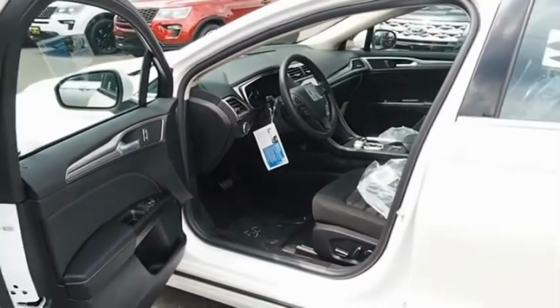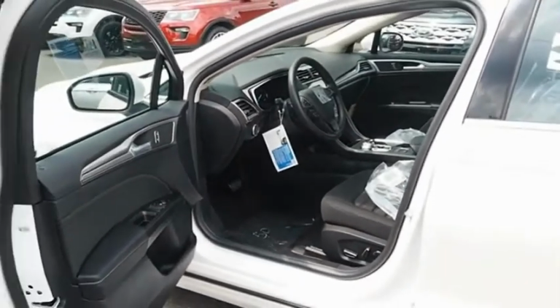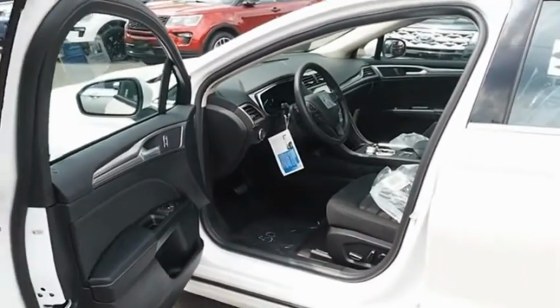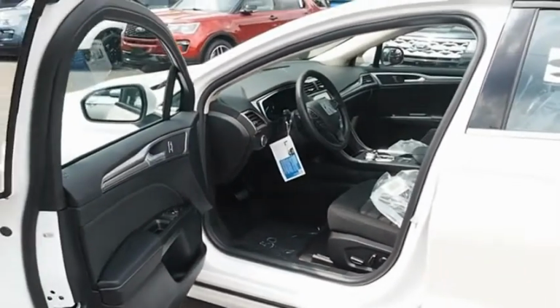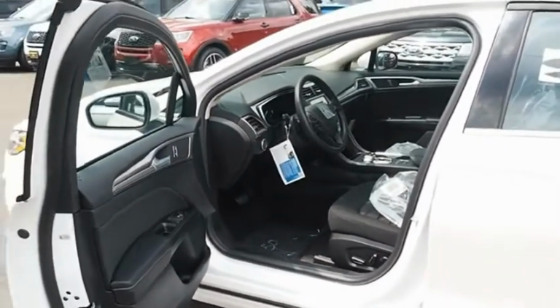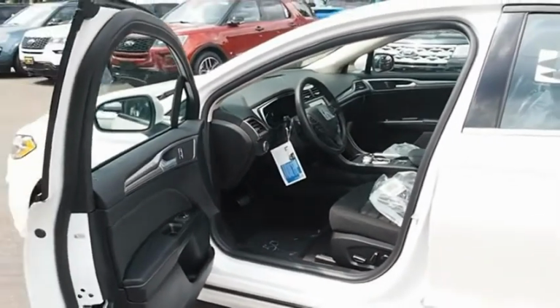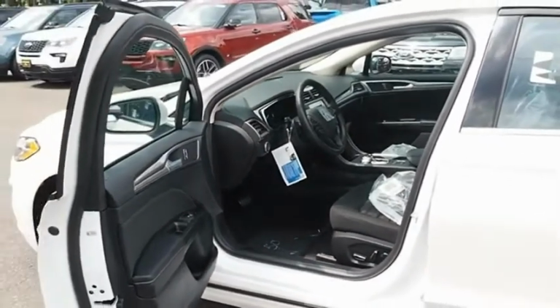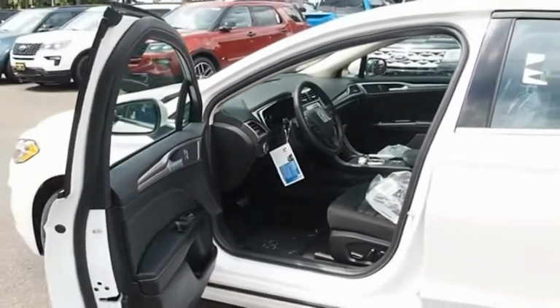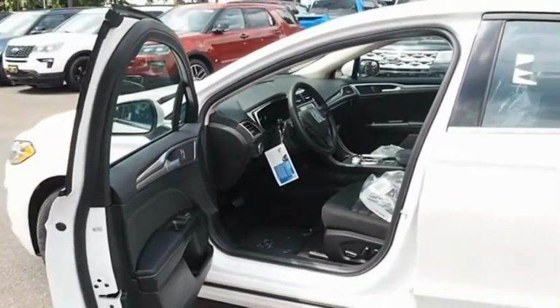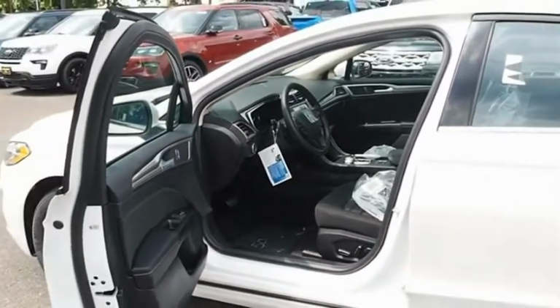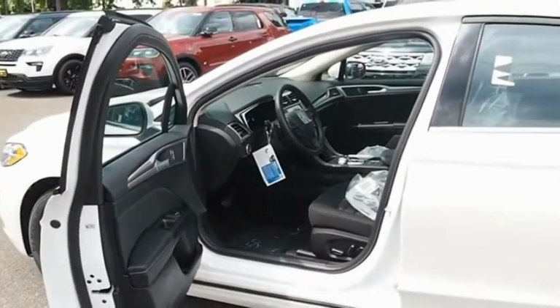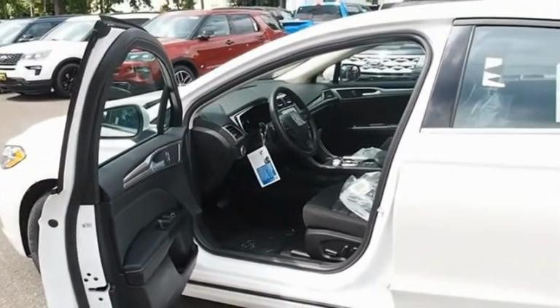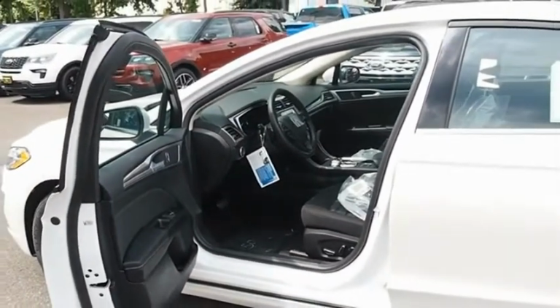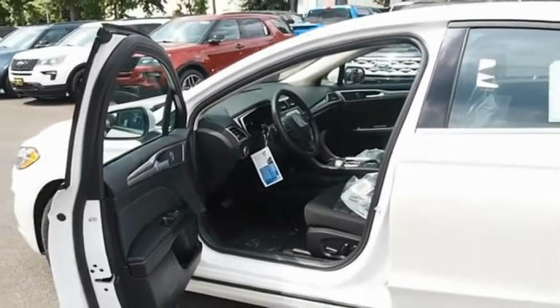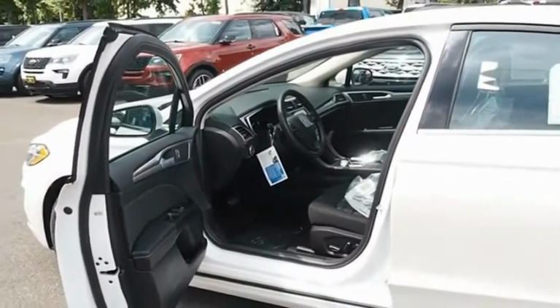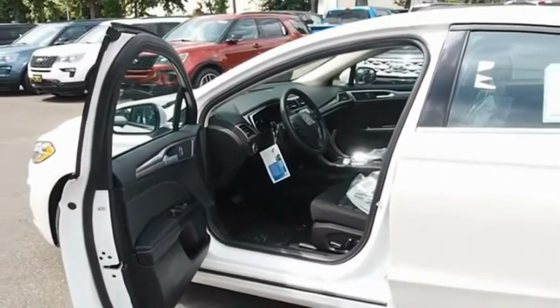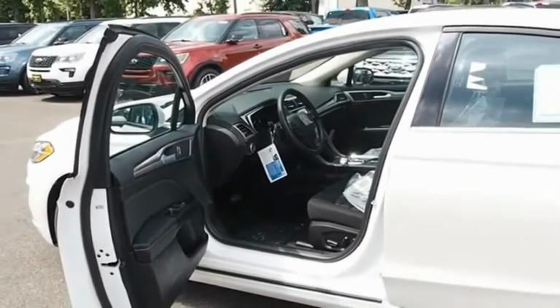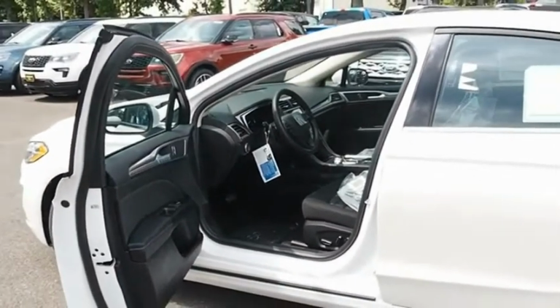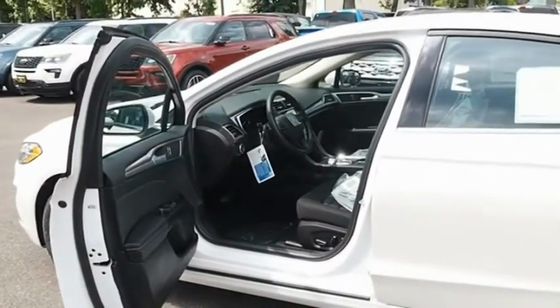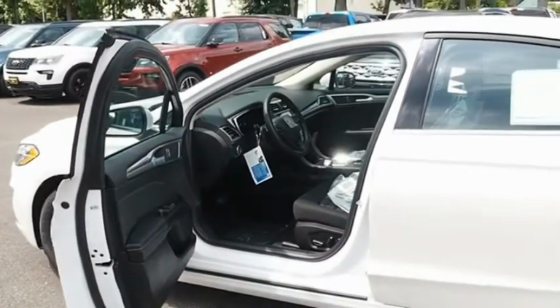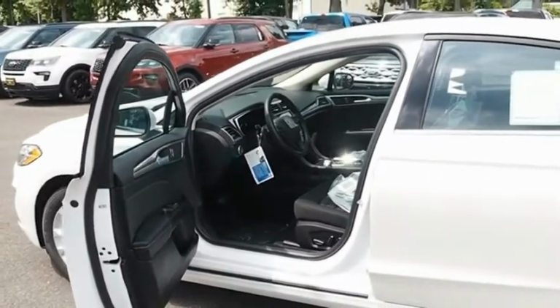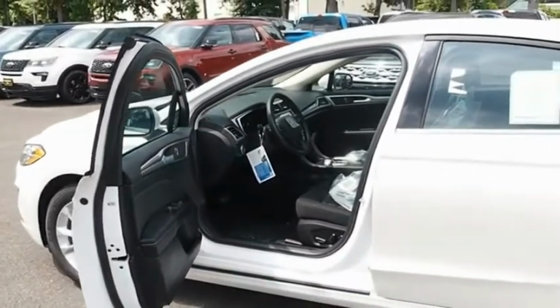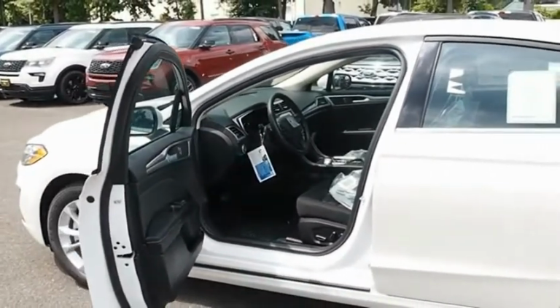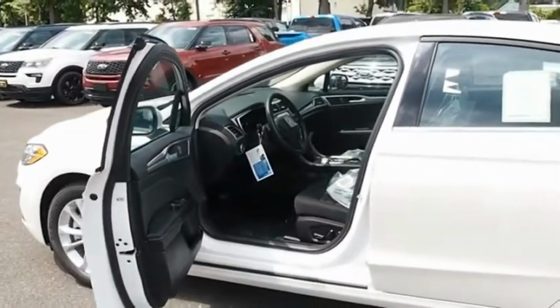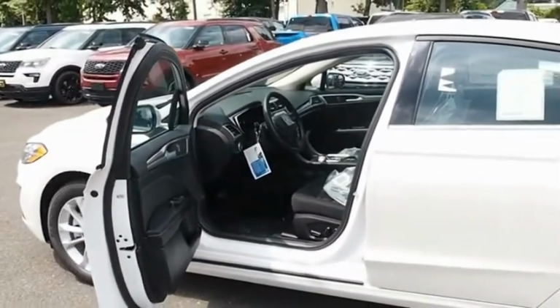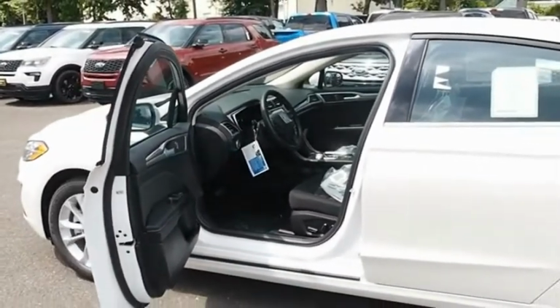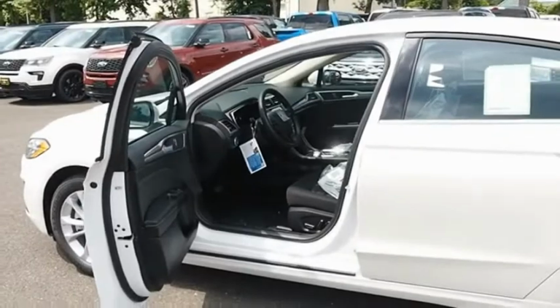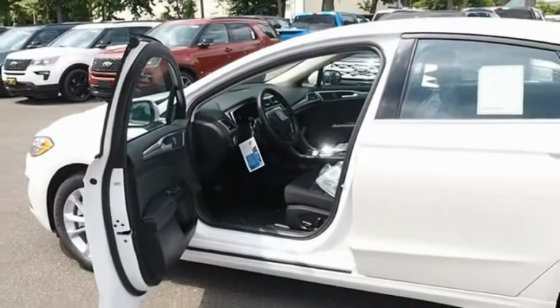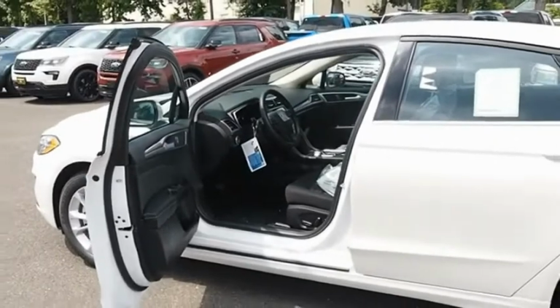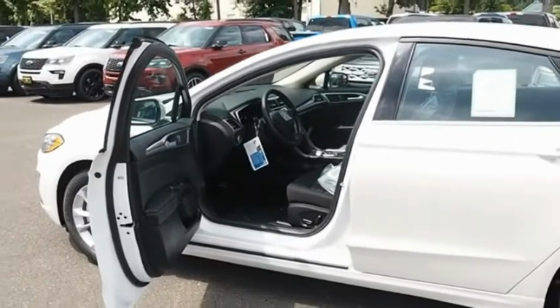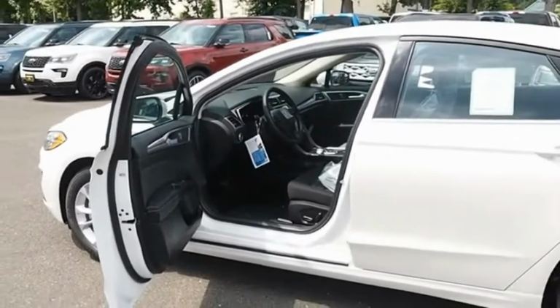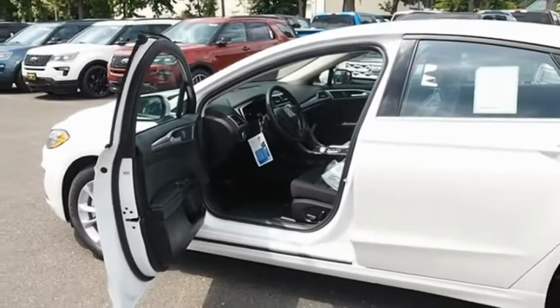Good looks at a great price. So come in and take a test drive today.